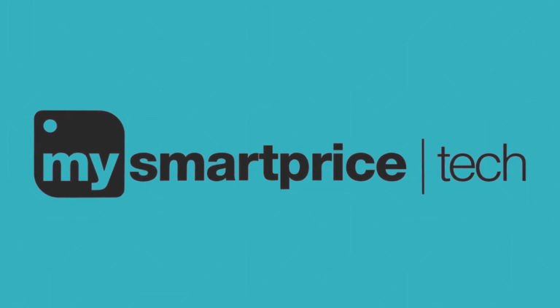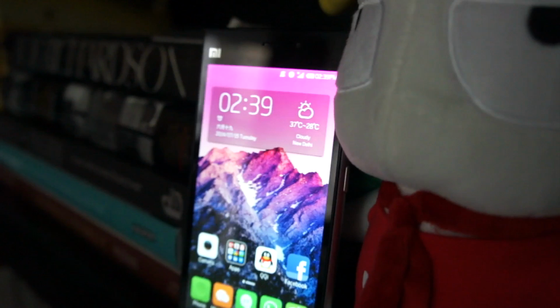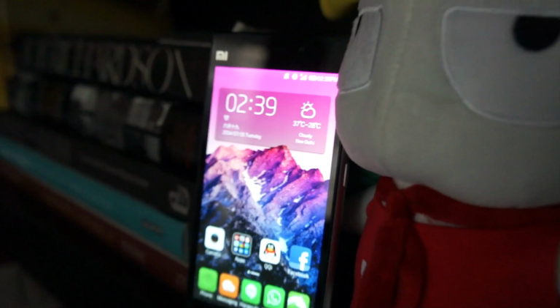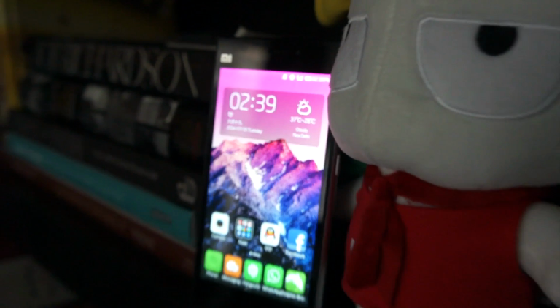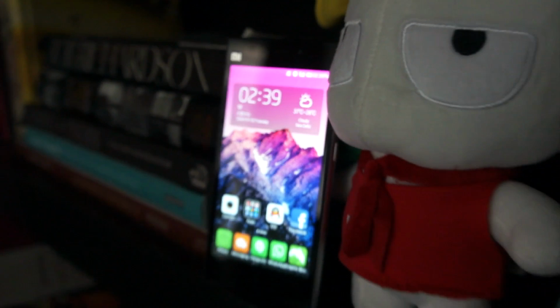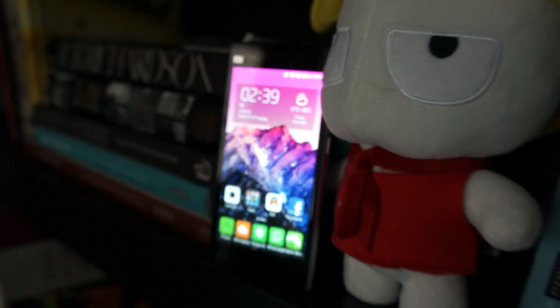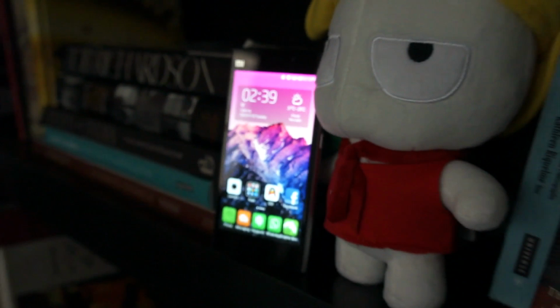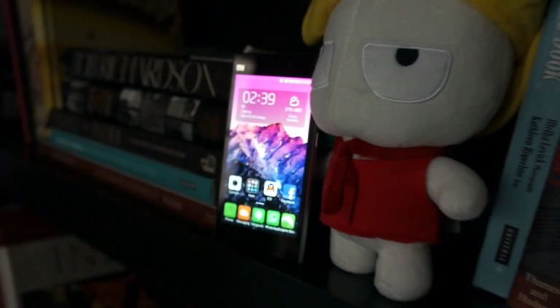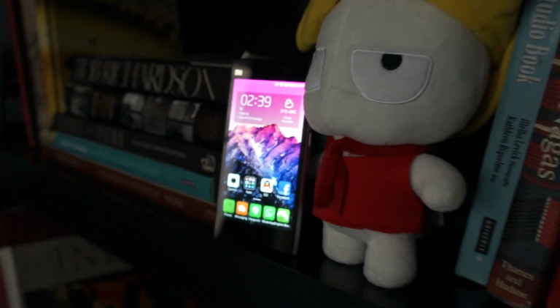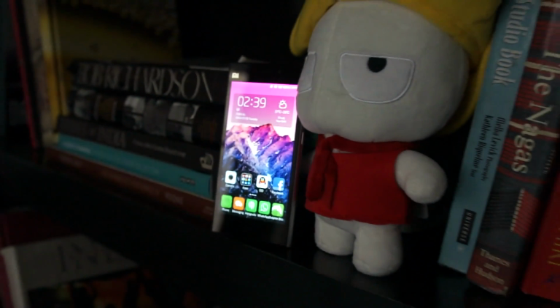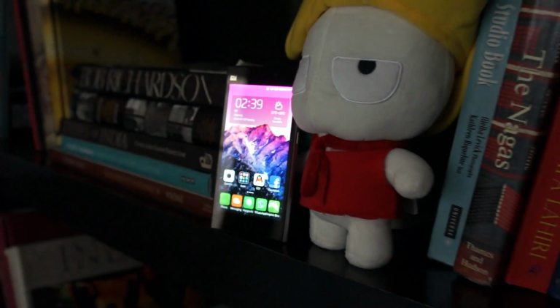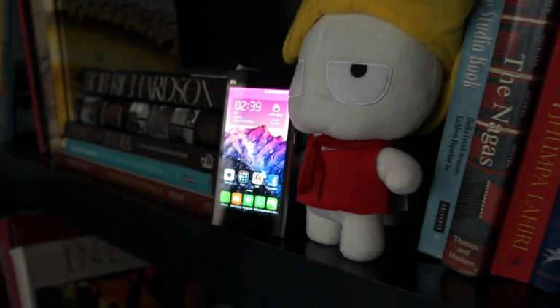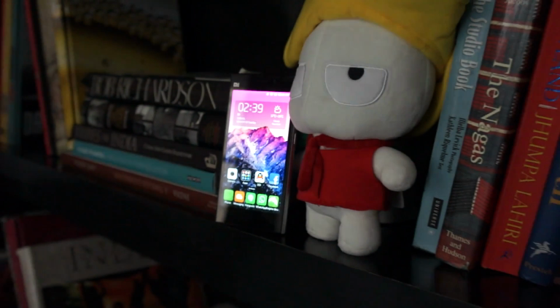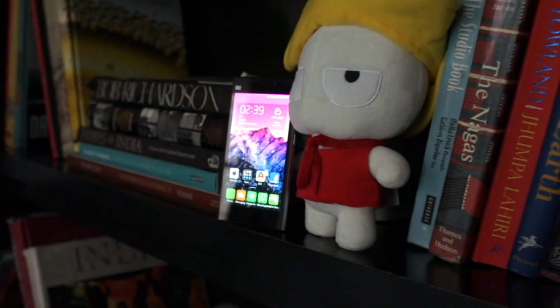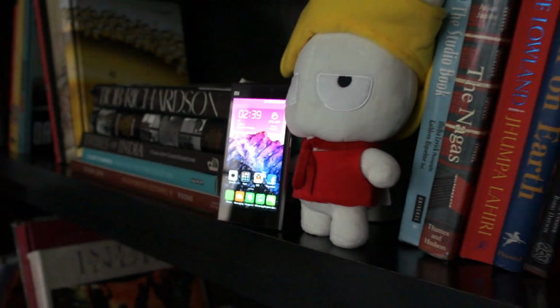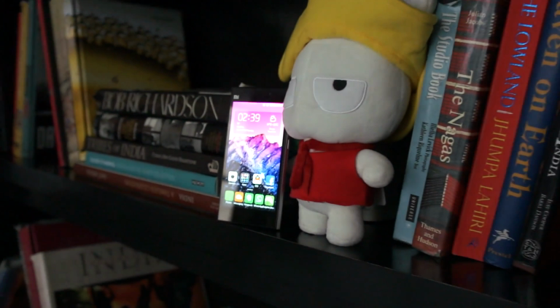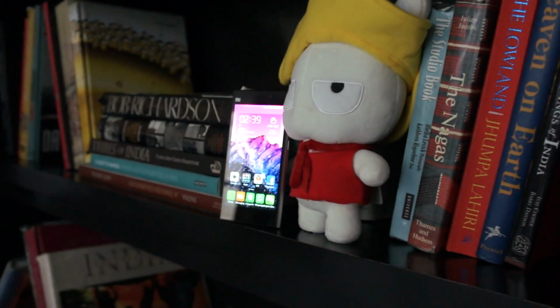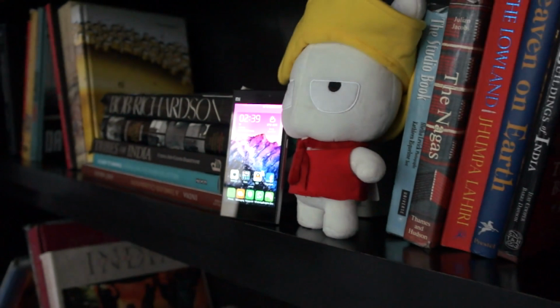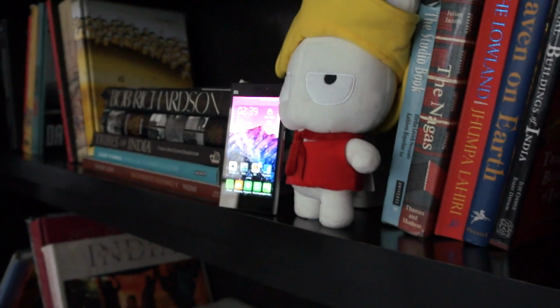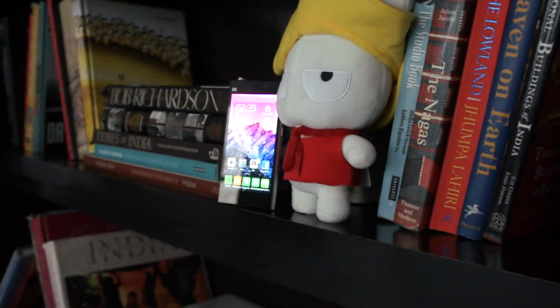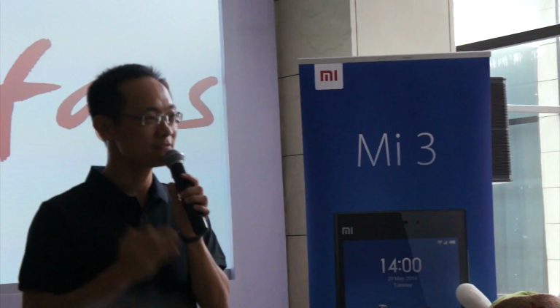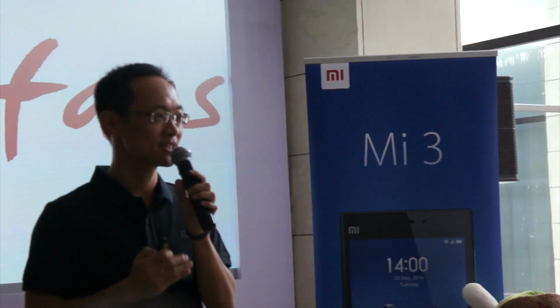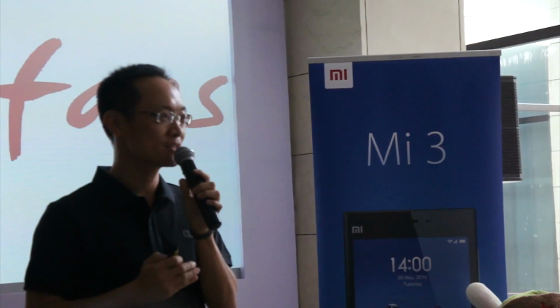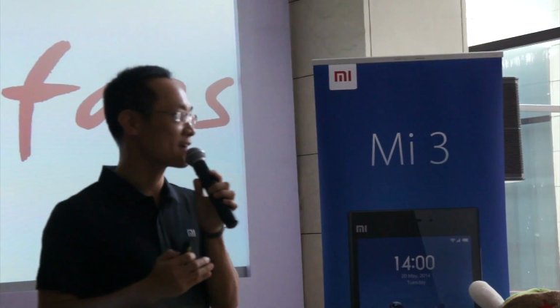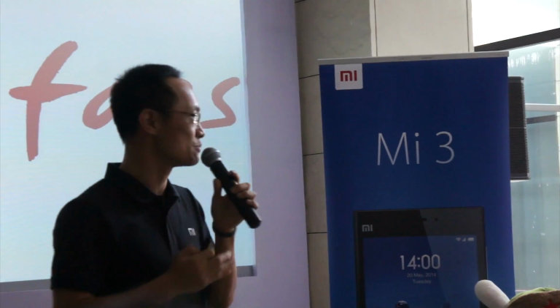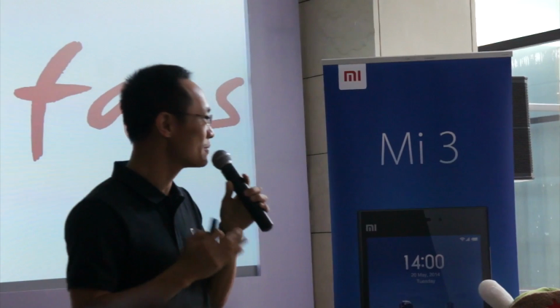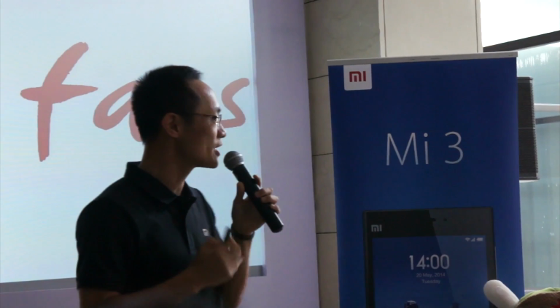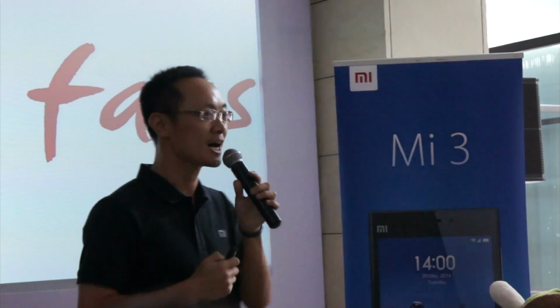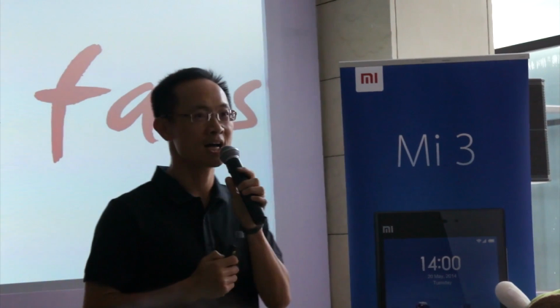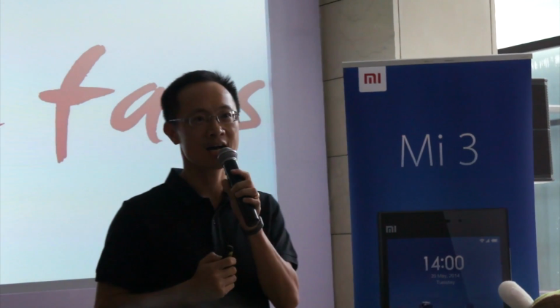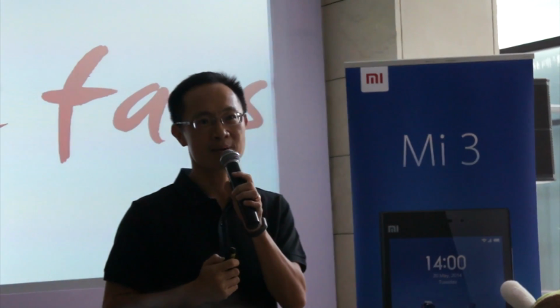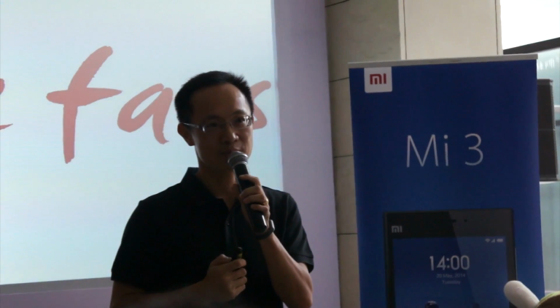Hi friends, this is Gaurav from MySmartPrice.com. Today we are at Xiaomi's MI3 launch event at Delhi.